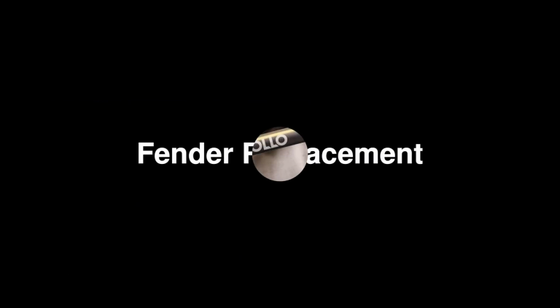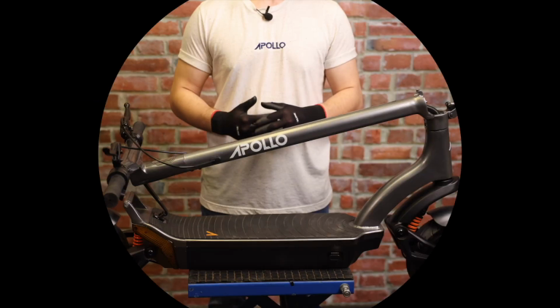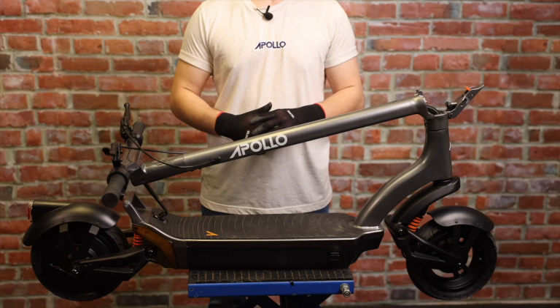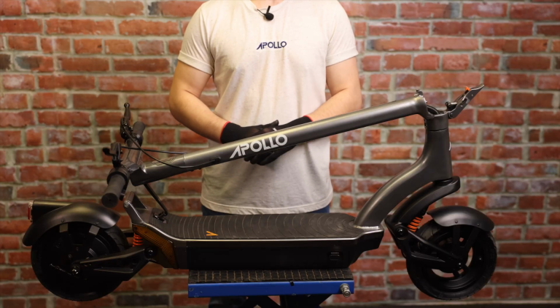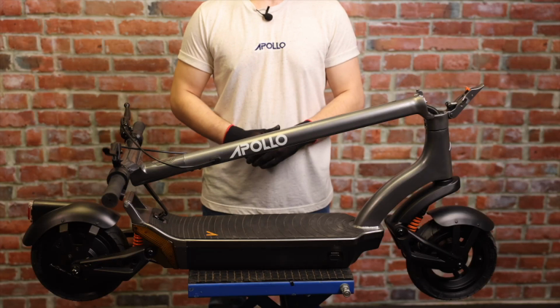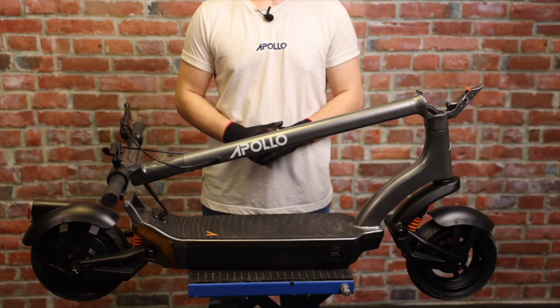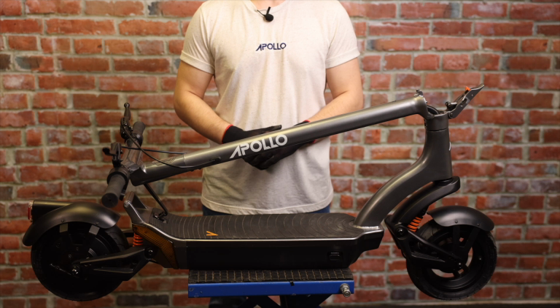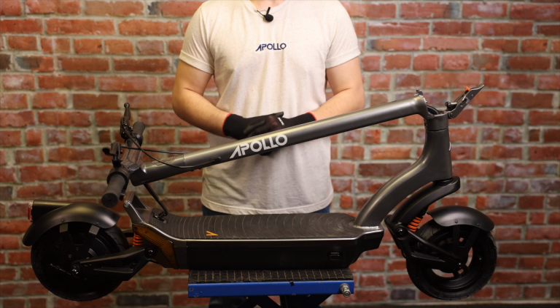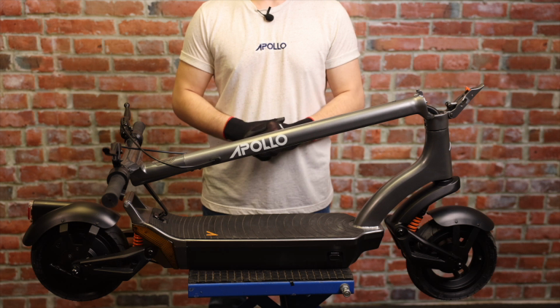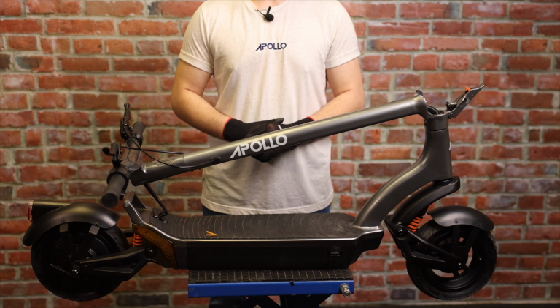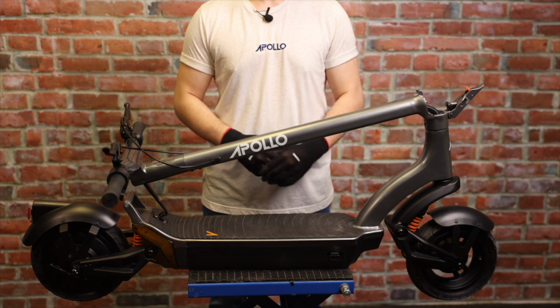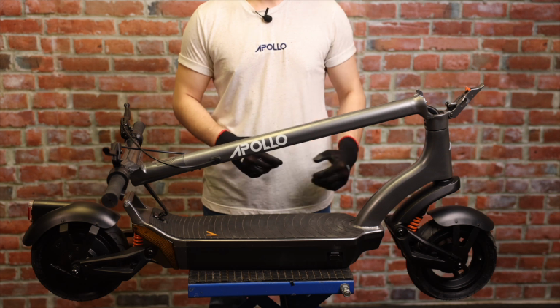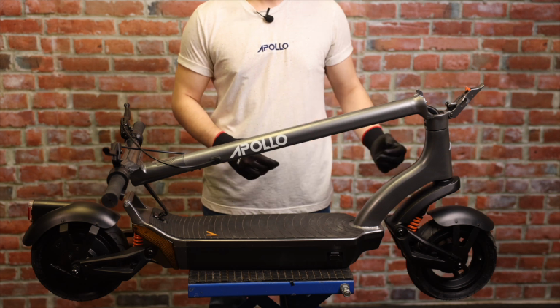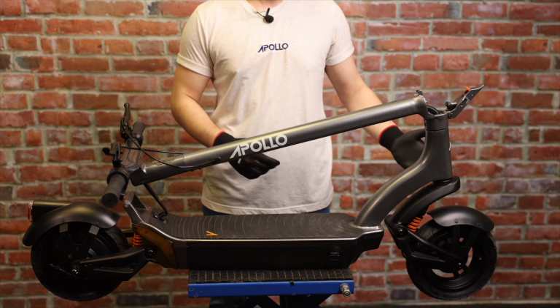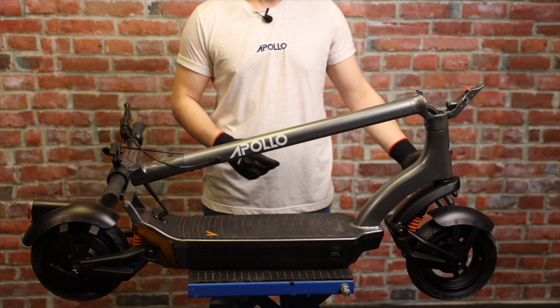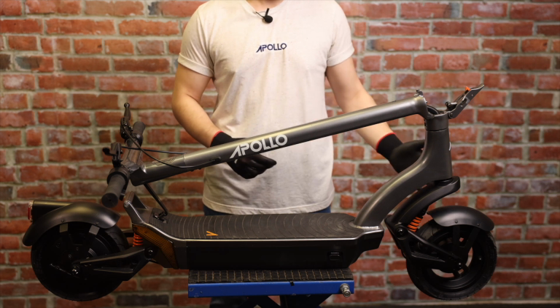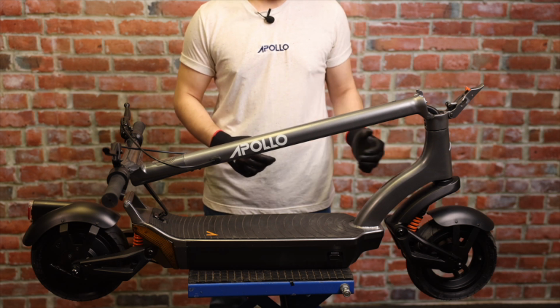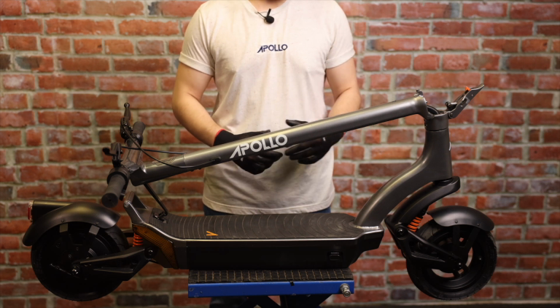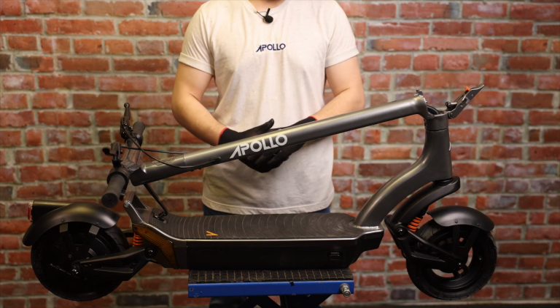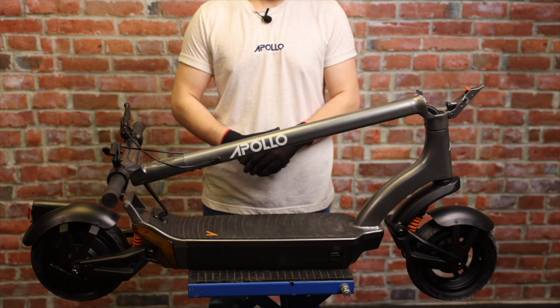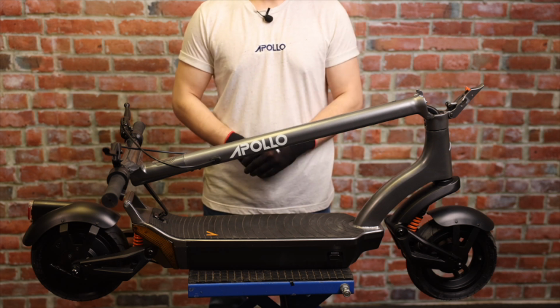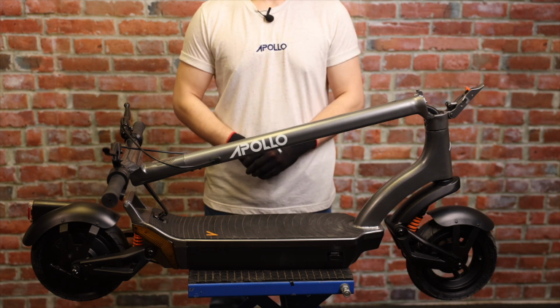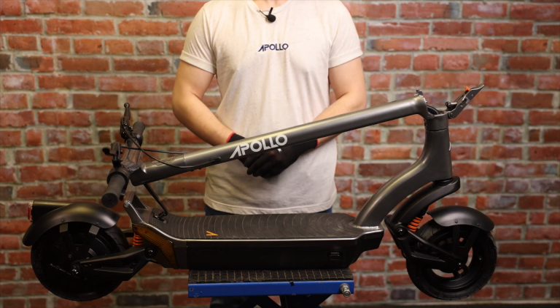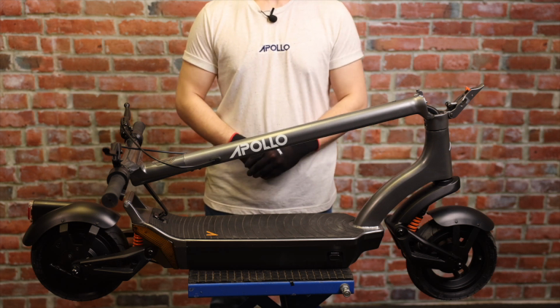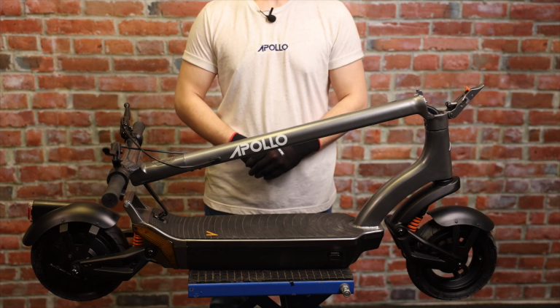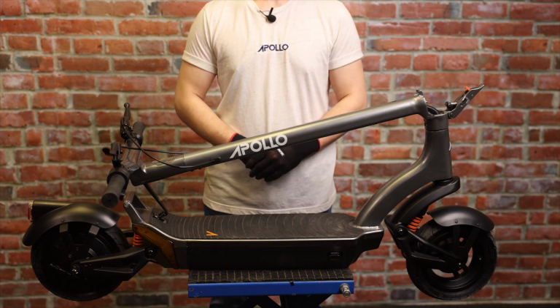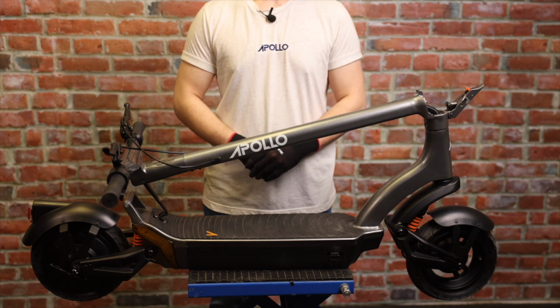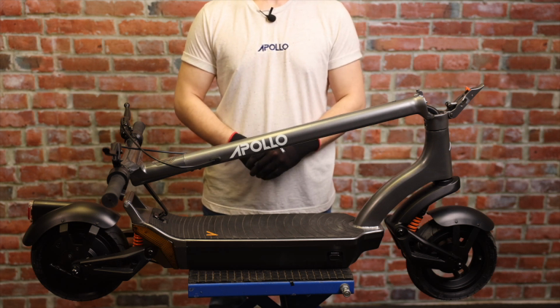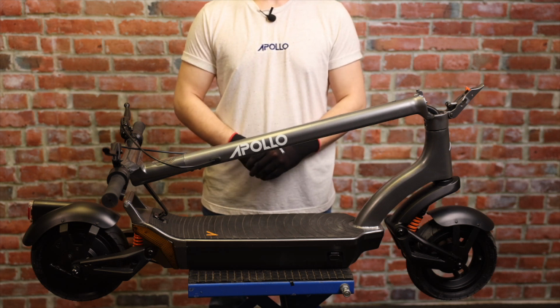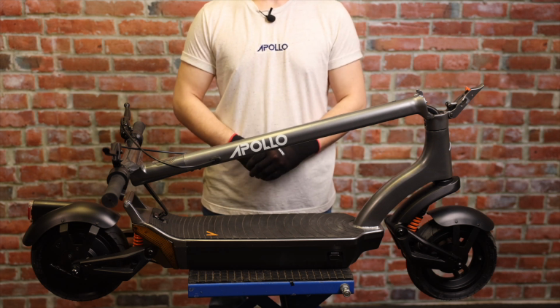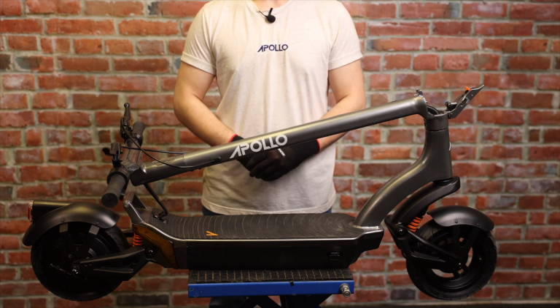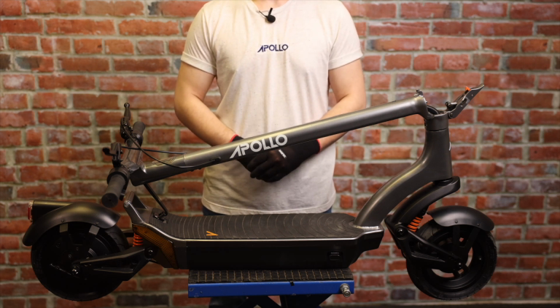Welcome back everybody. In this video we'll be replacing the front fender on the 2022 Apollo City.